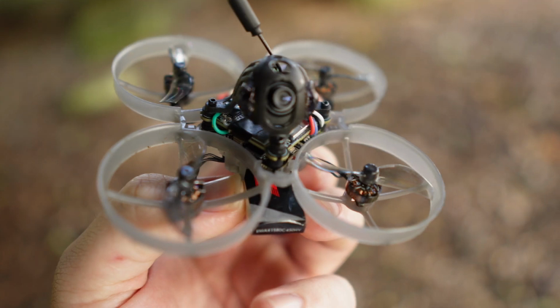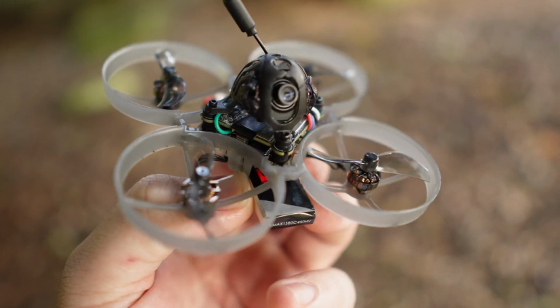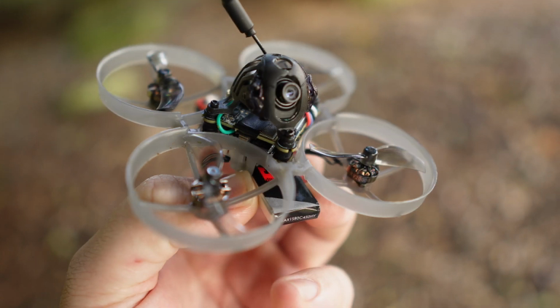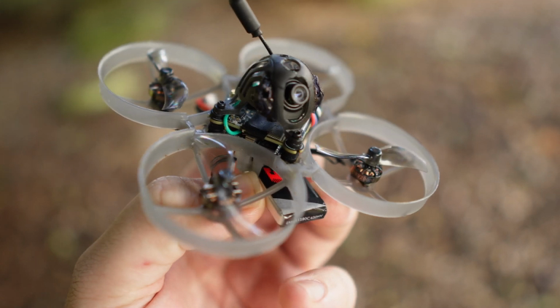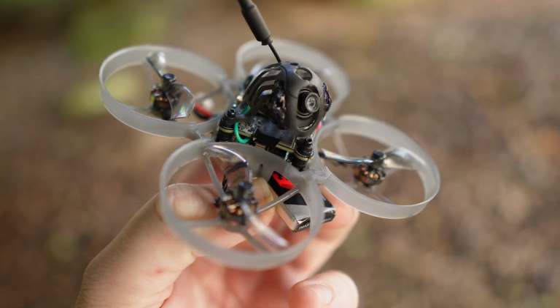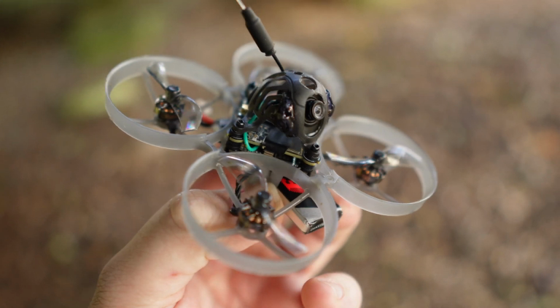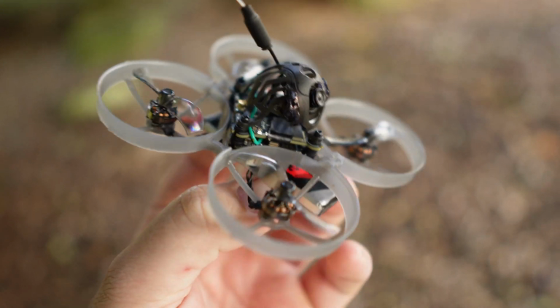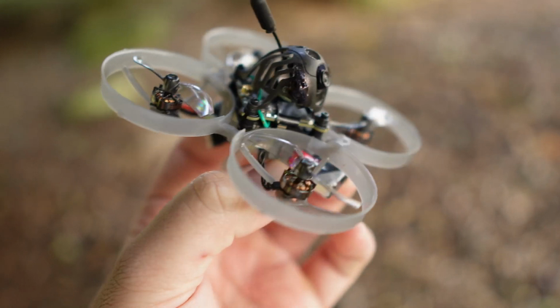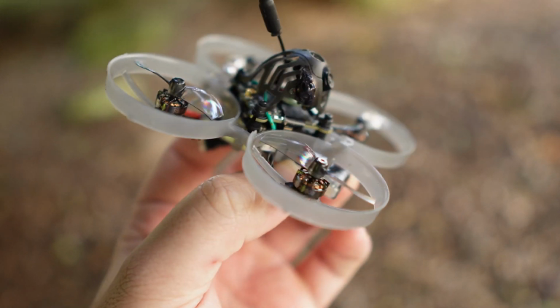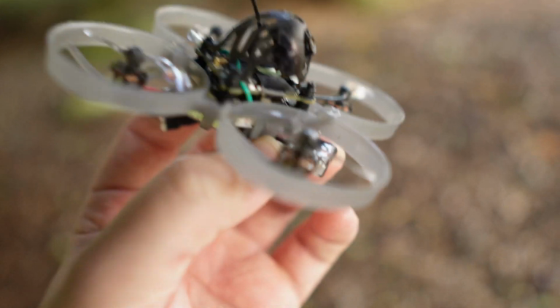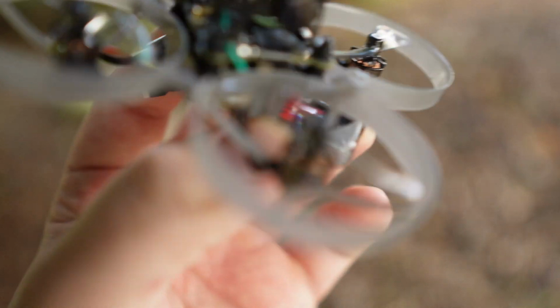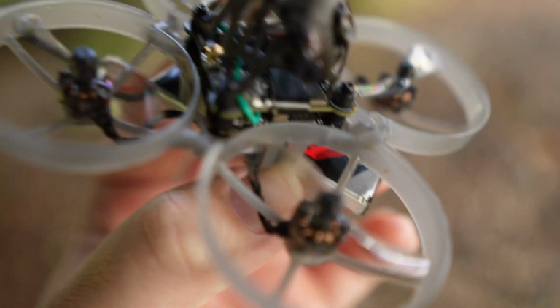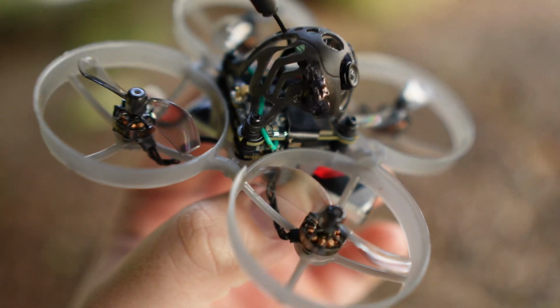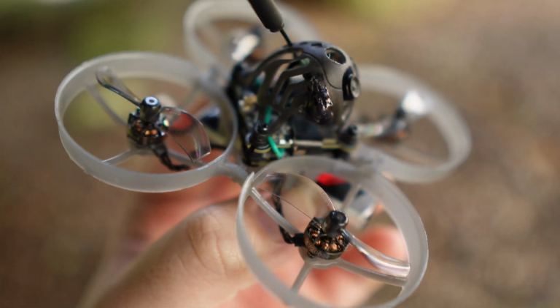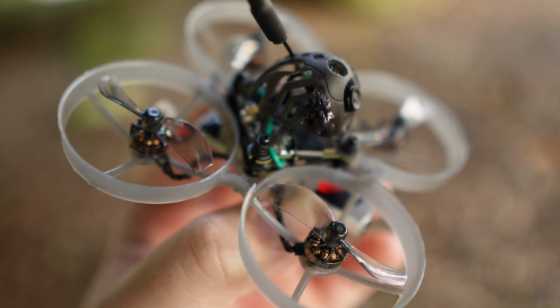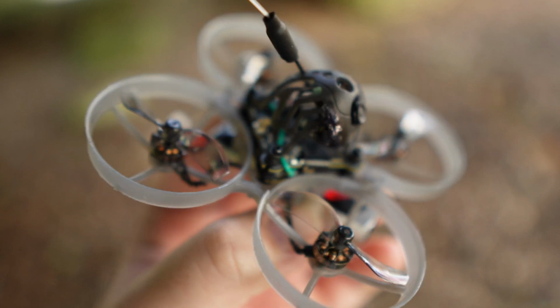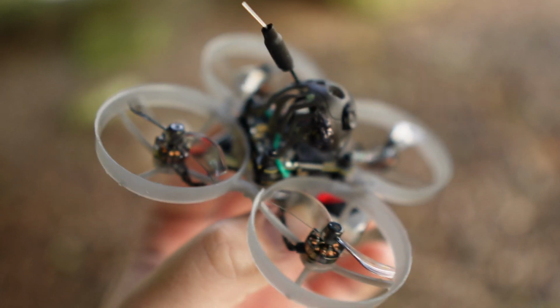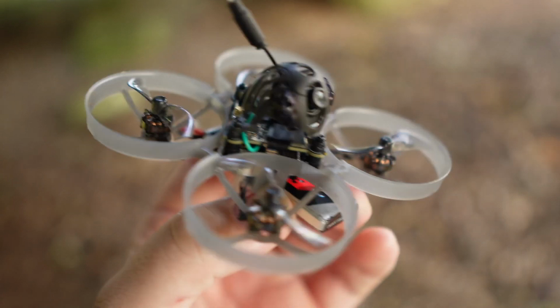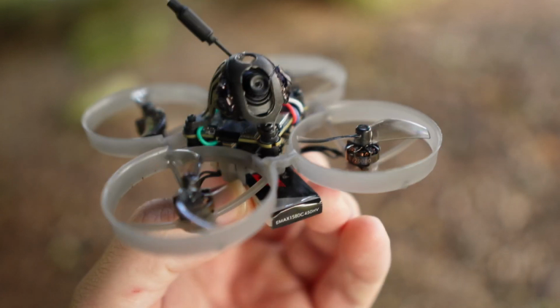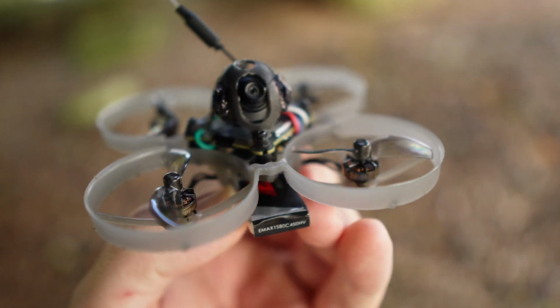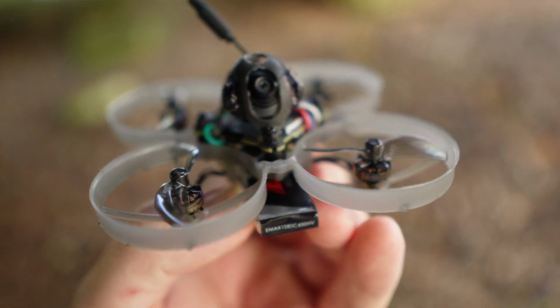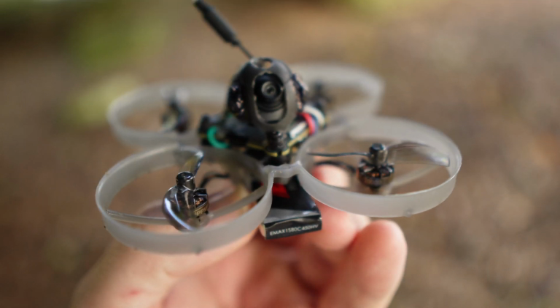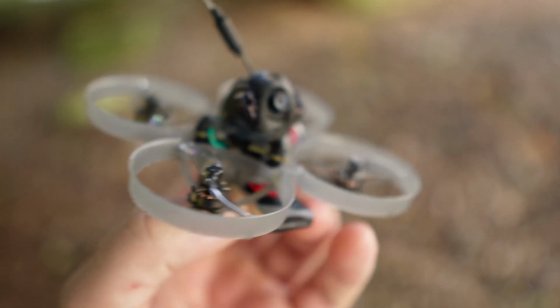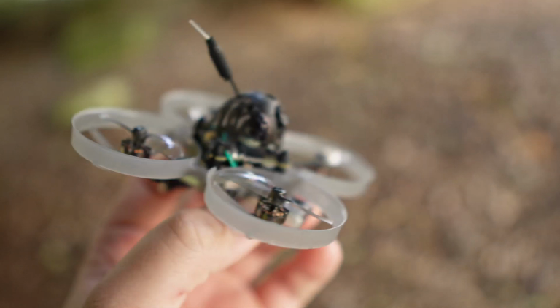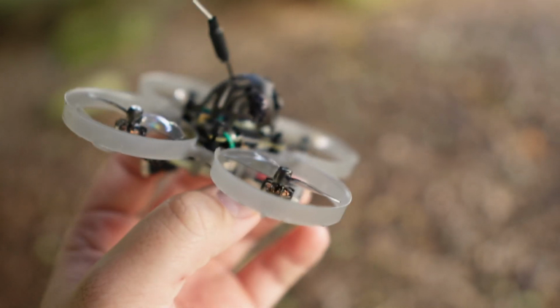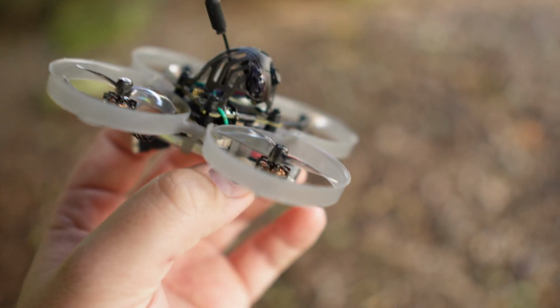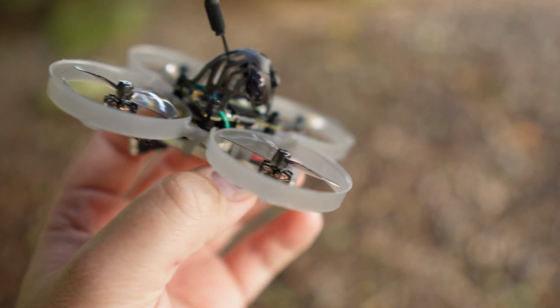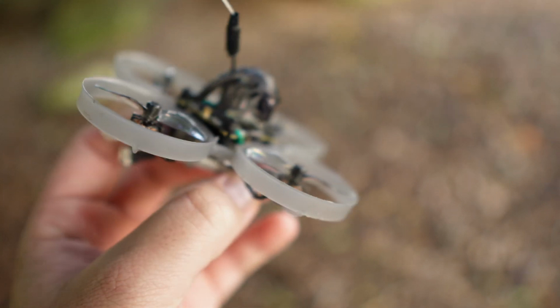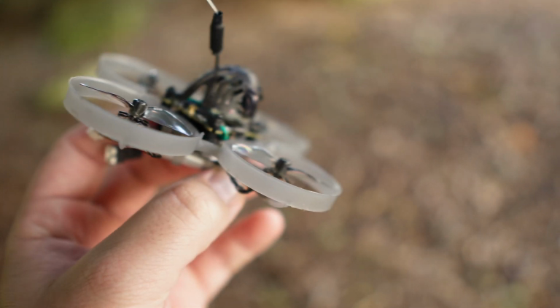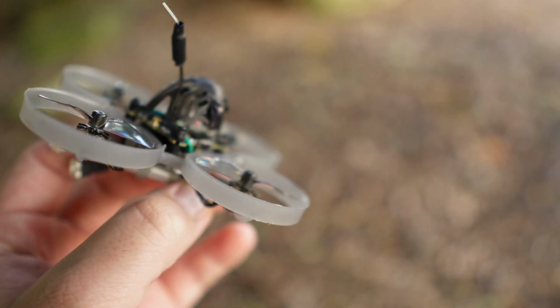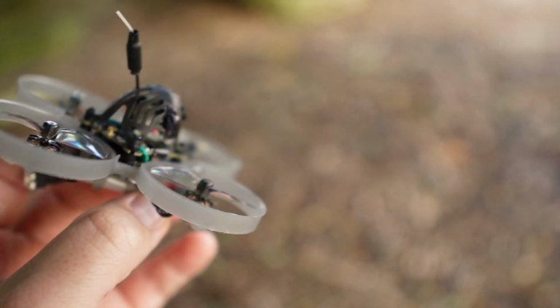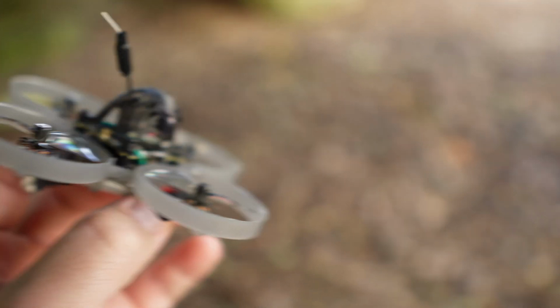After my build was complete, this is what I ended up with — pretty clean and decent. It's cool to have a digital whoop in such a little package.